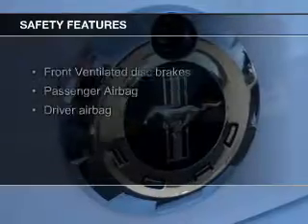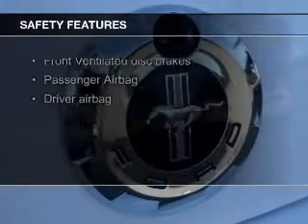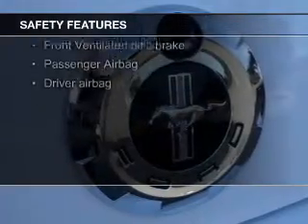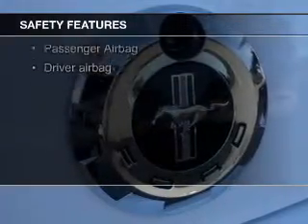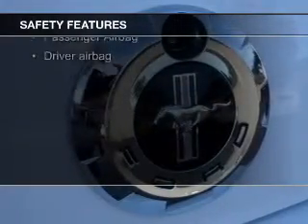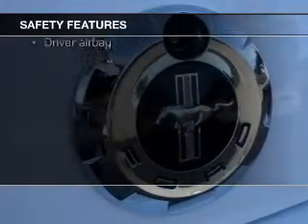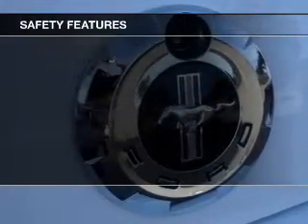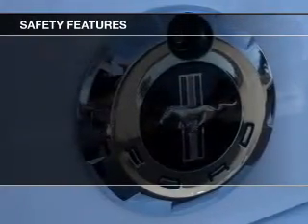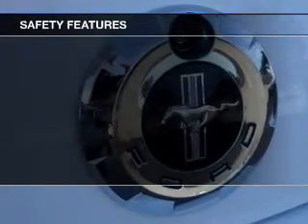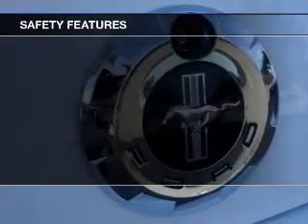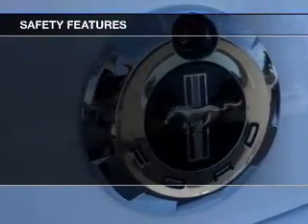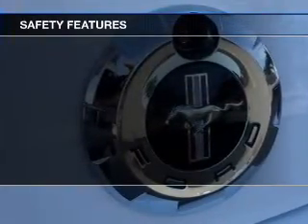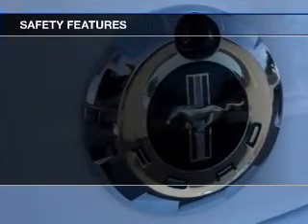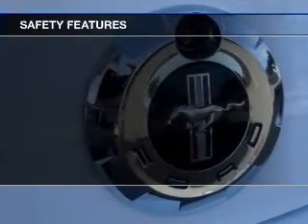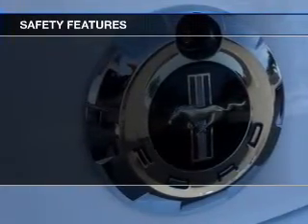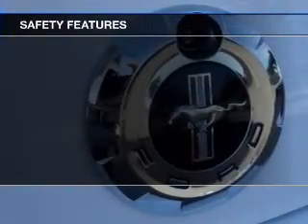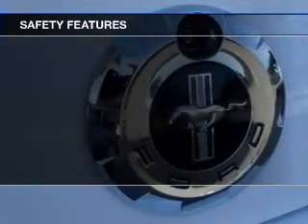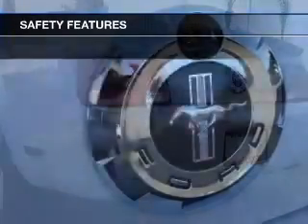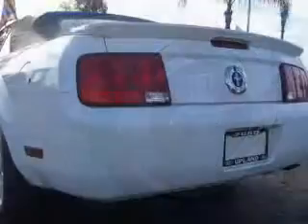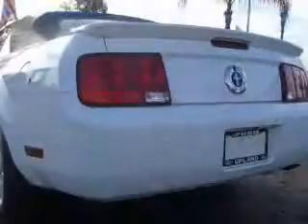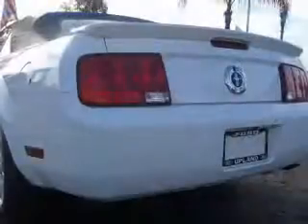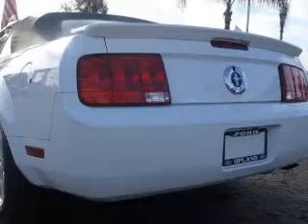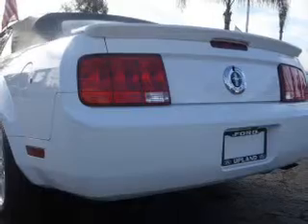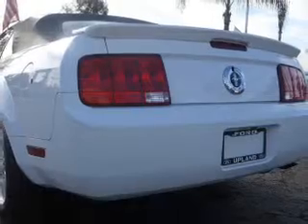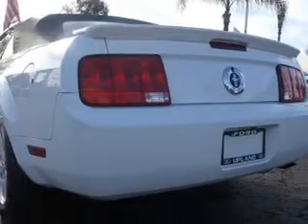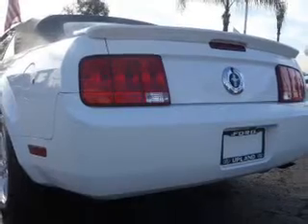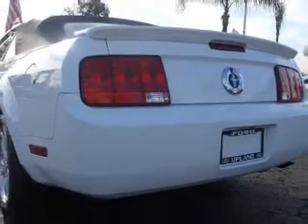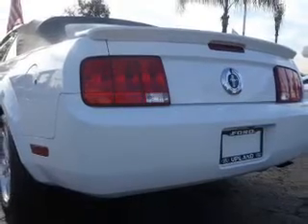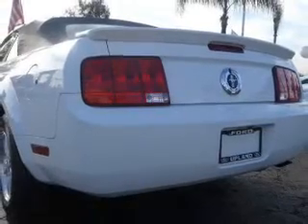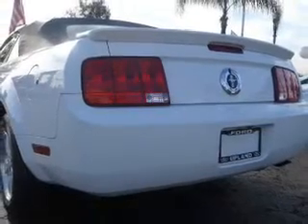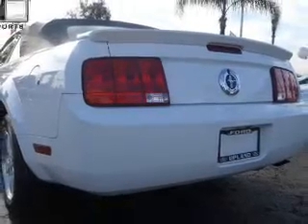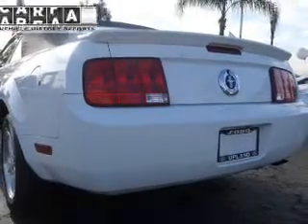Safety was made a priority with these features: a passenger airbag, low tire pressure warning, and front ventilated disc brakes.